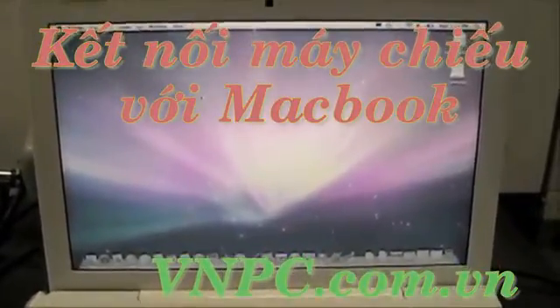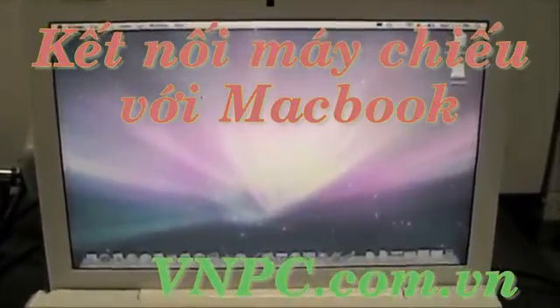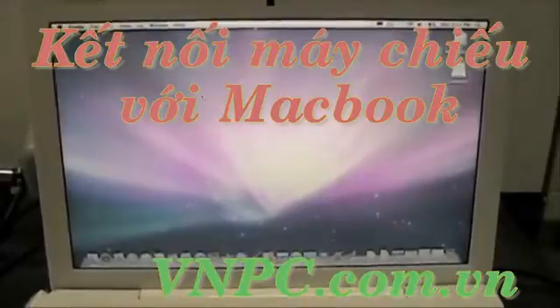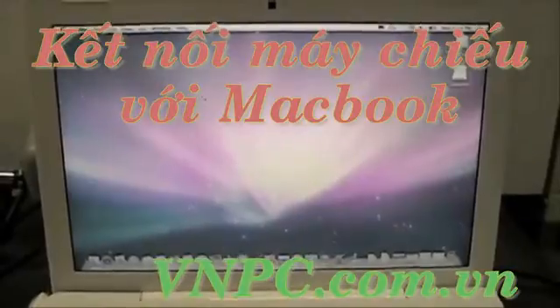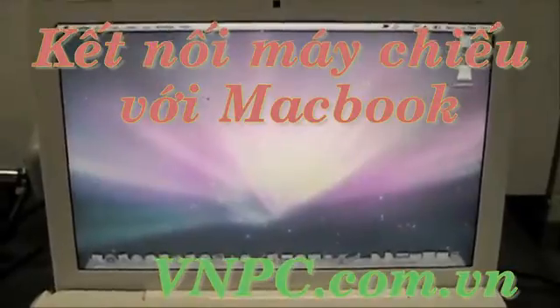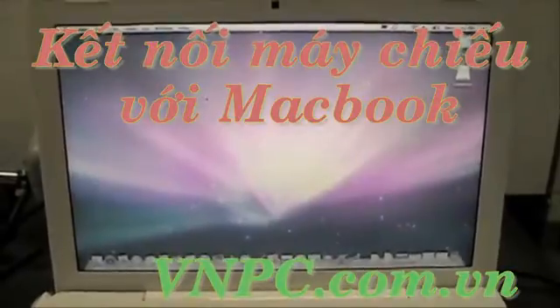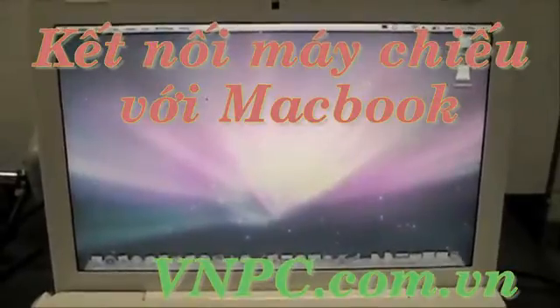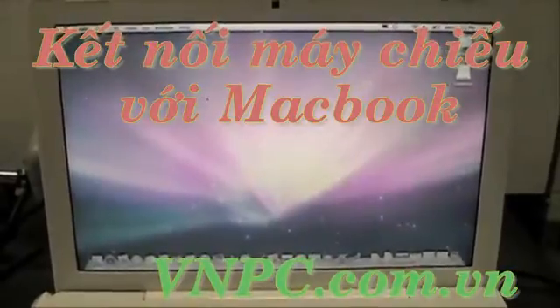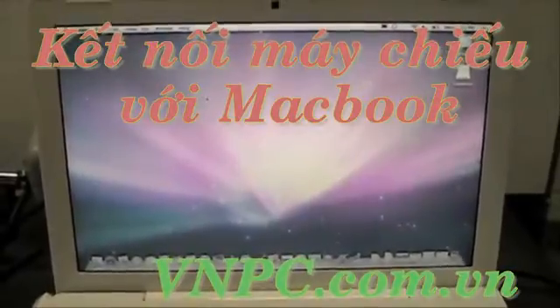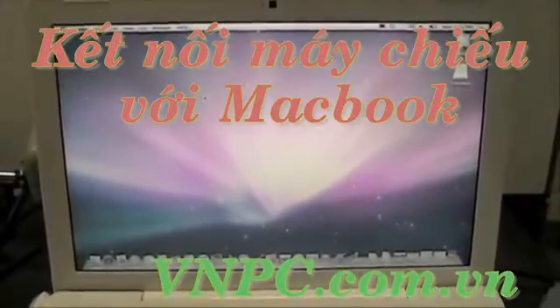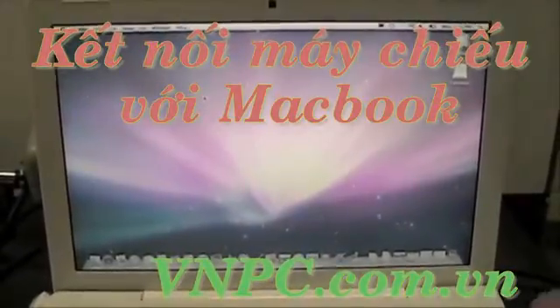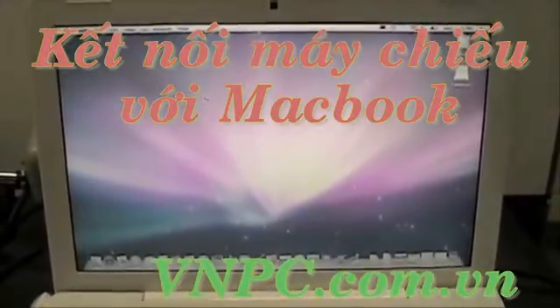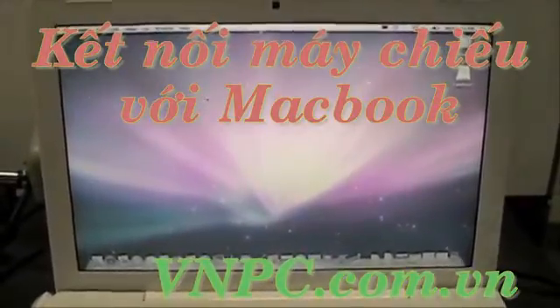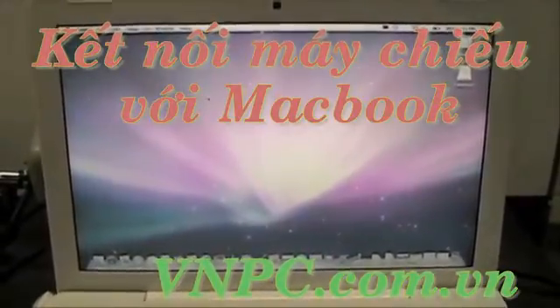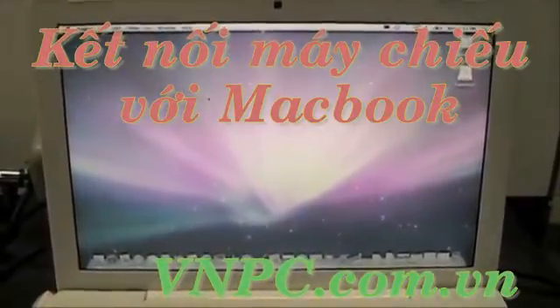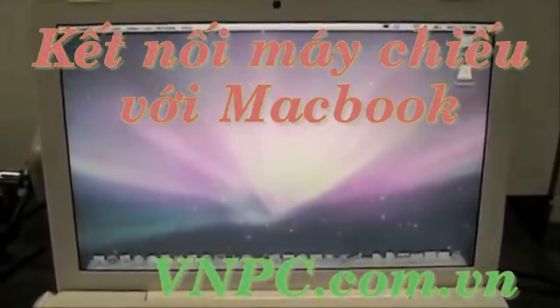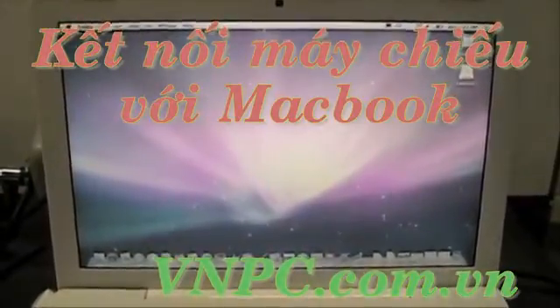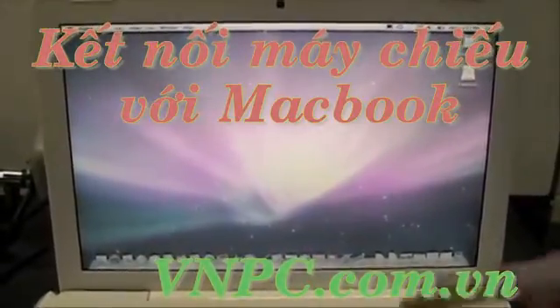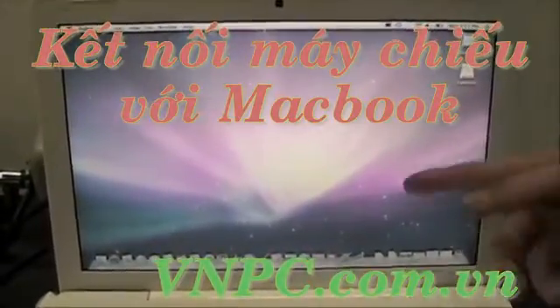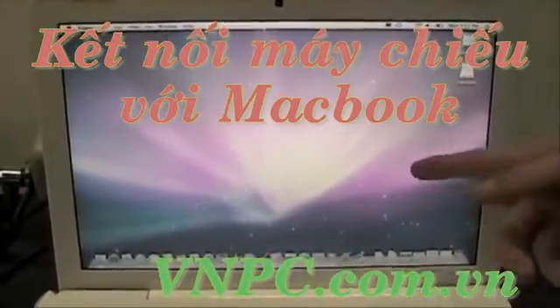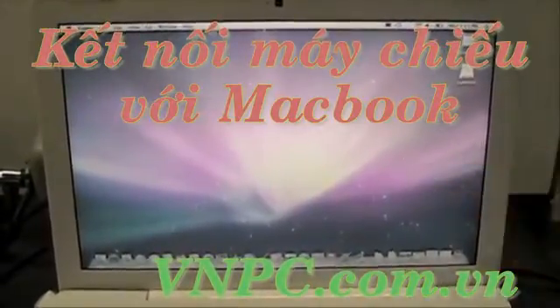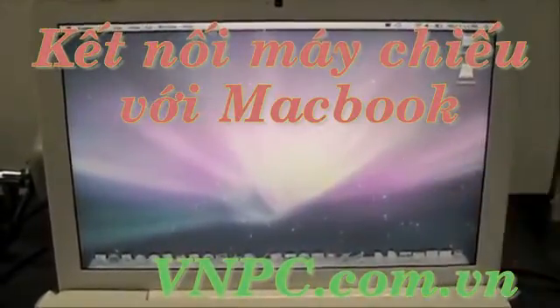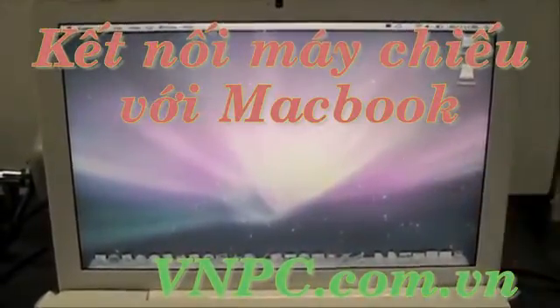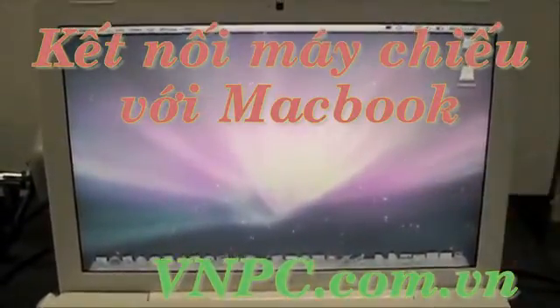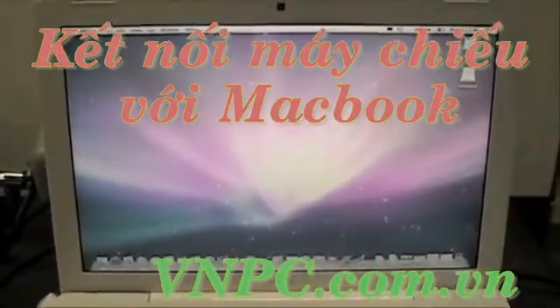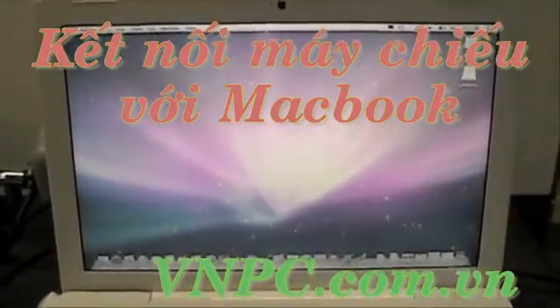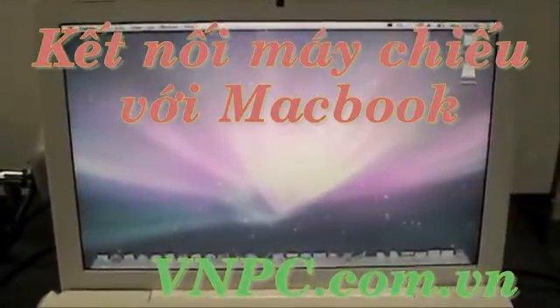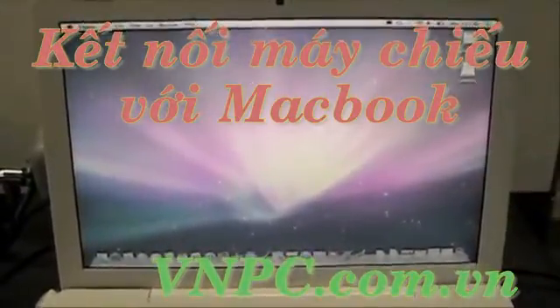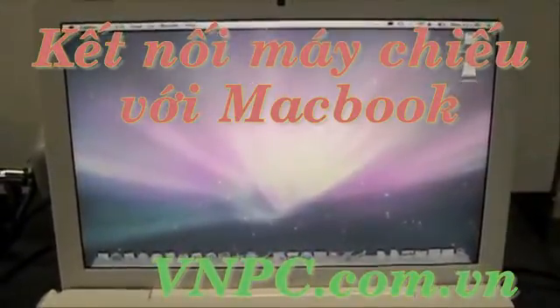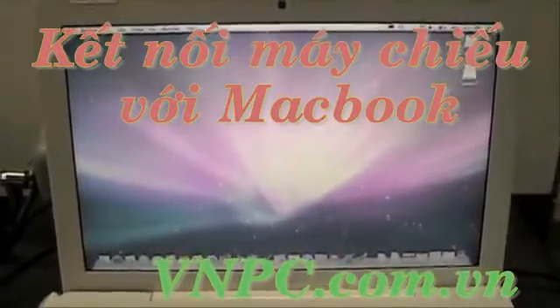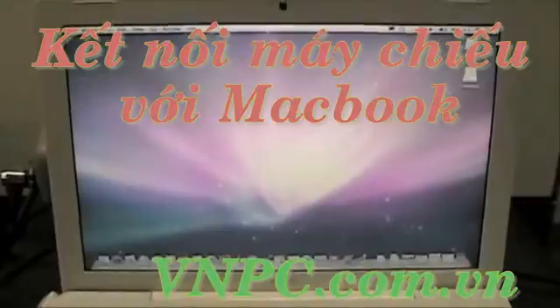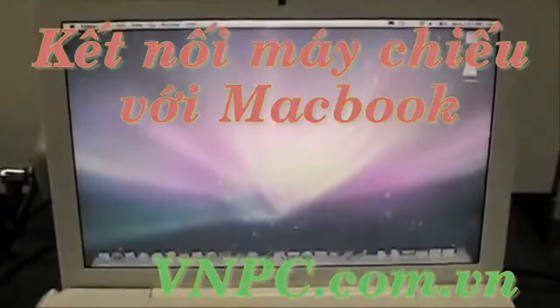So first, what you will want to do is make sure your Mac is fully turned on to your main menu with no other additional screens open.